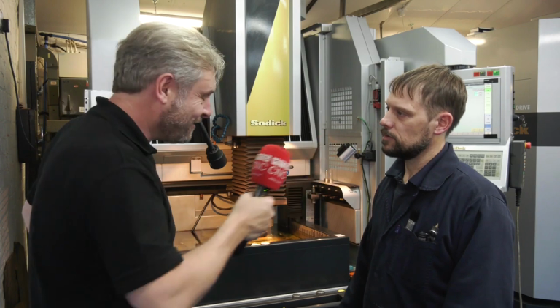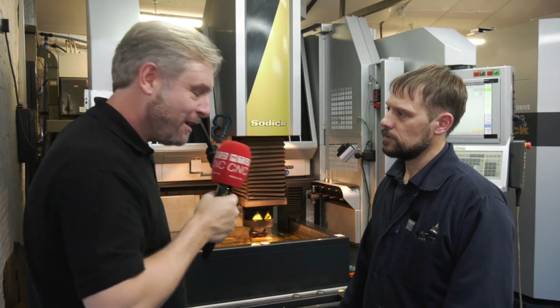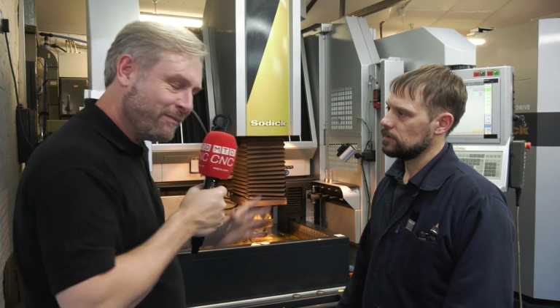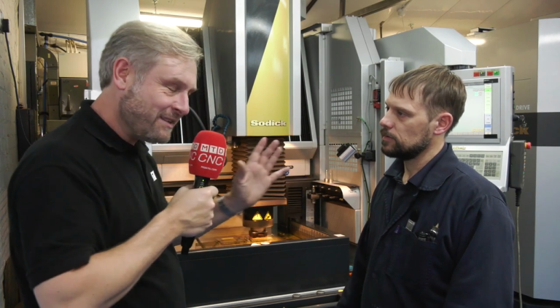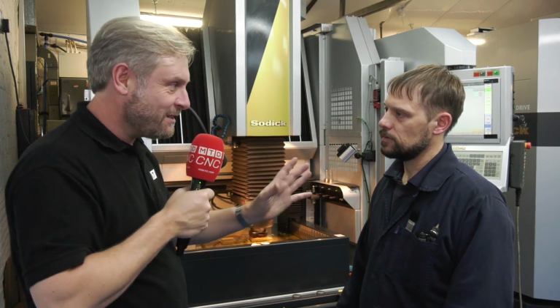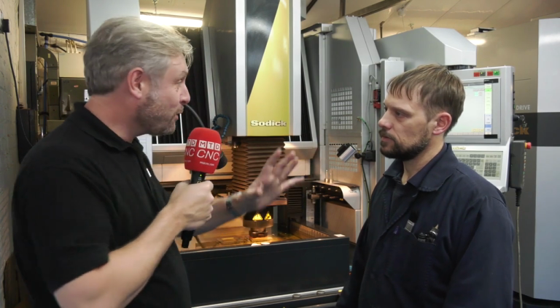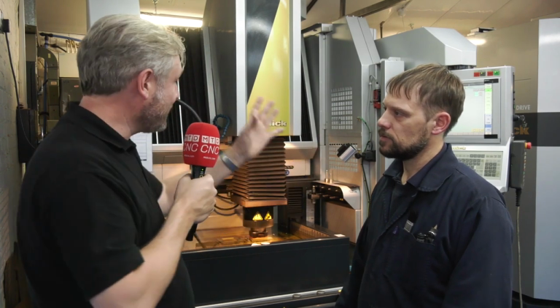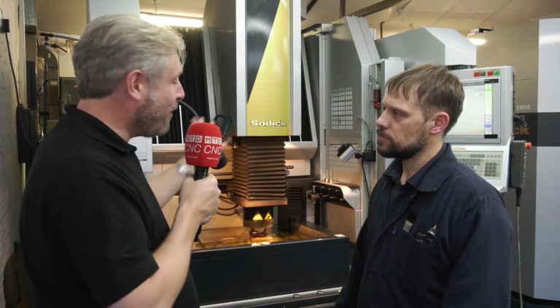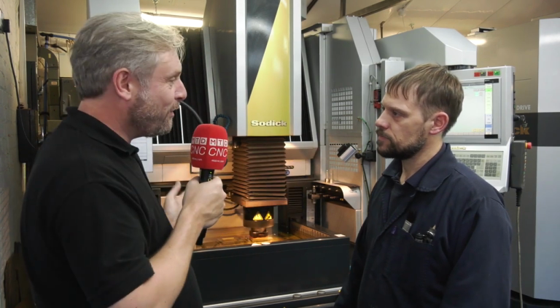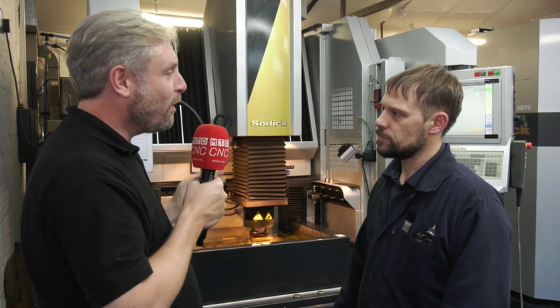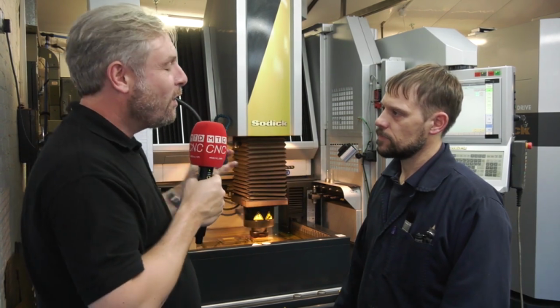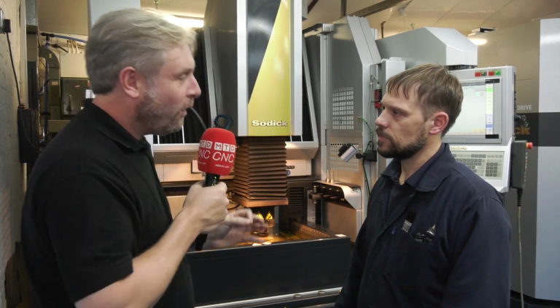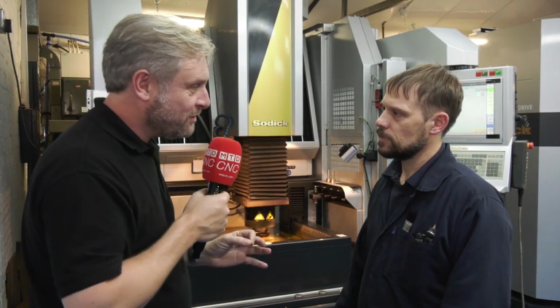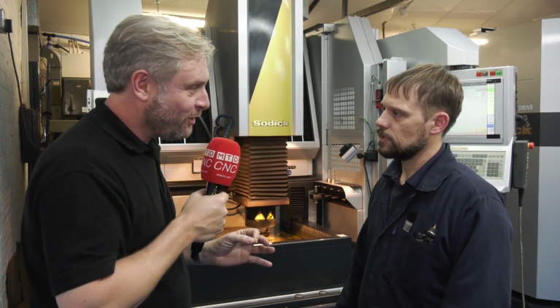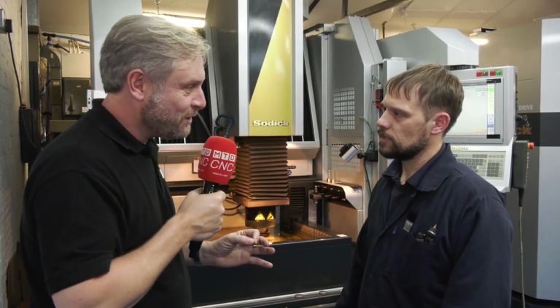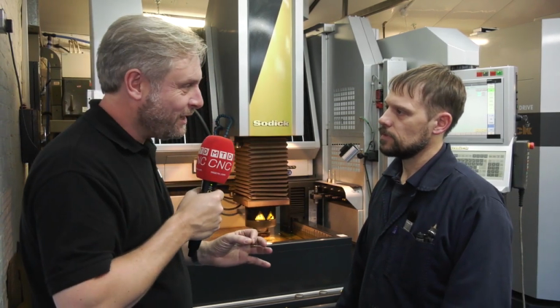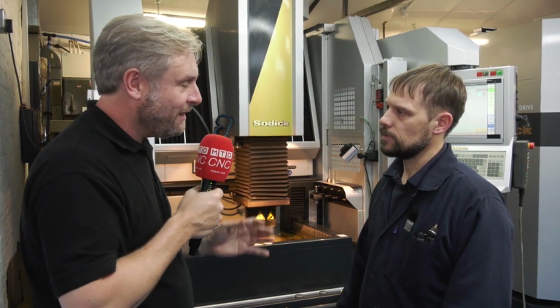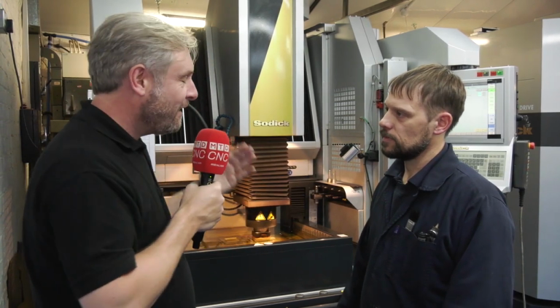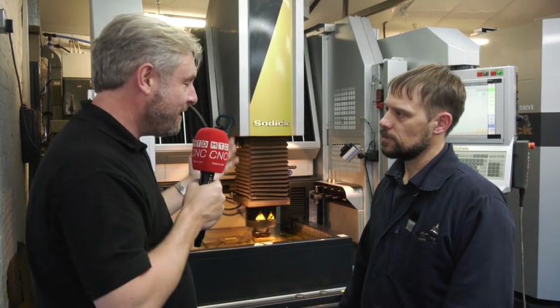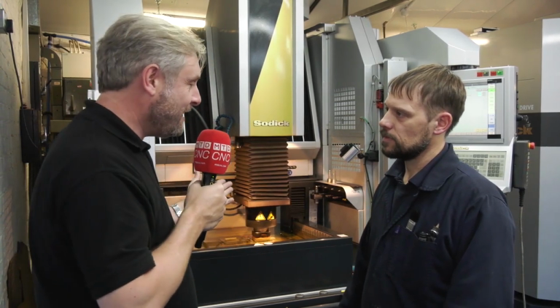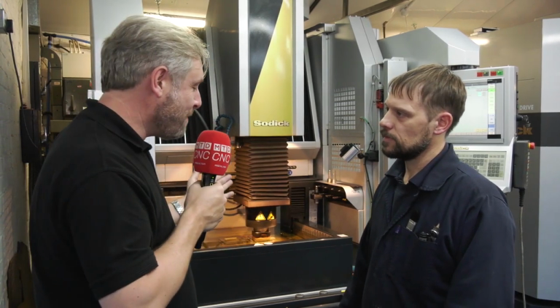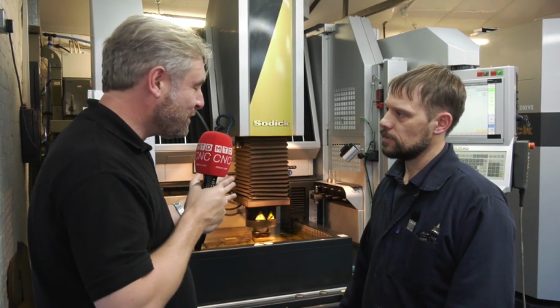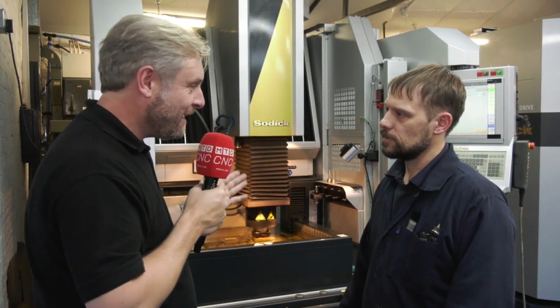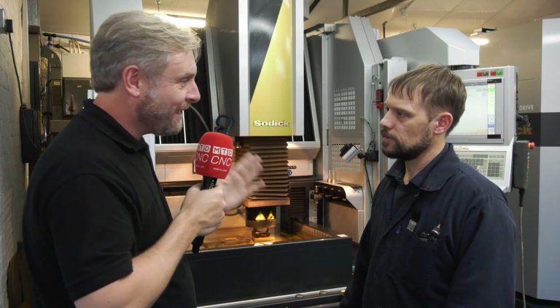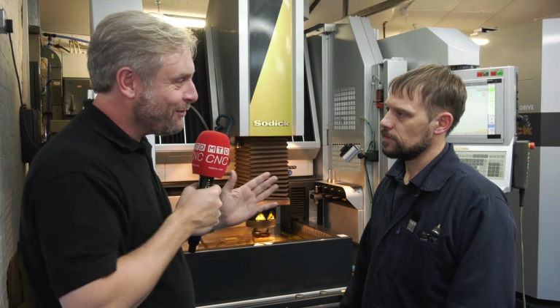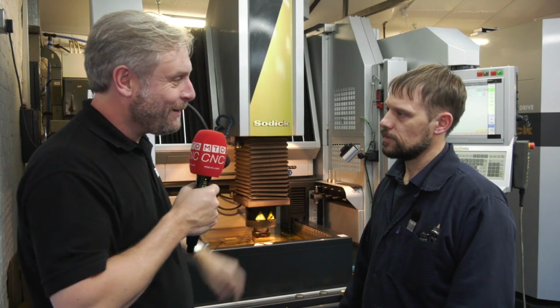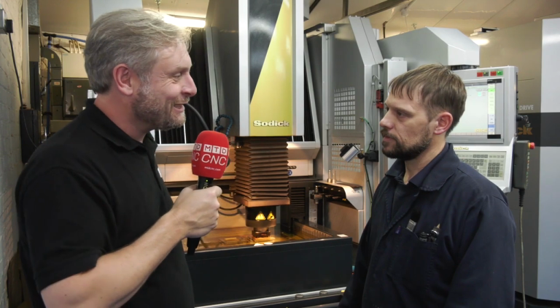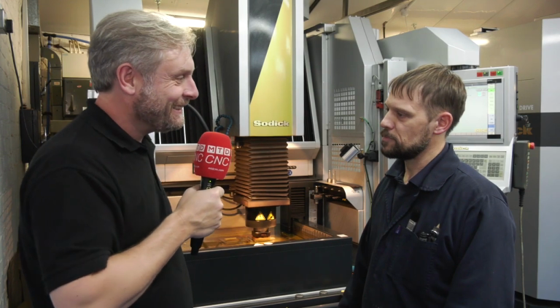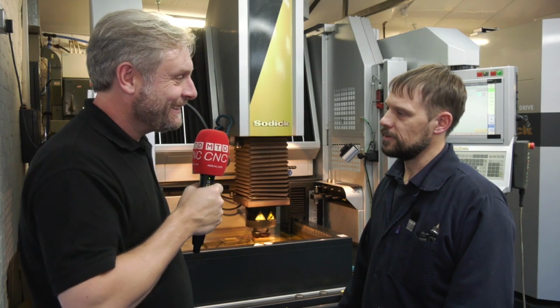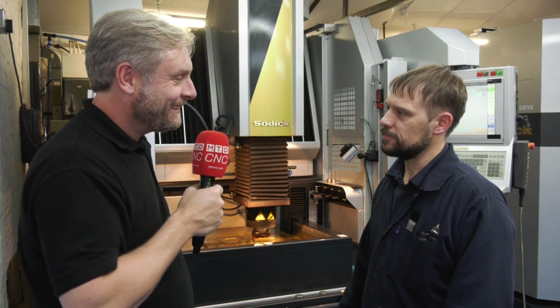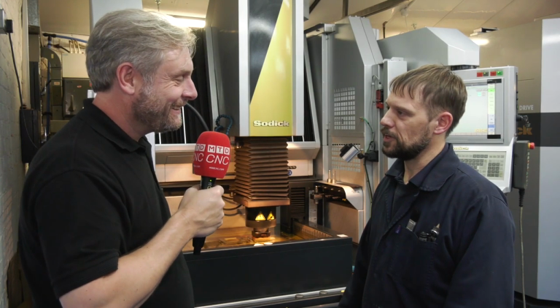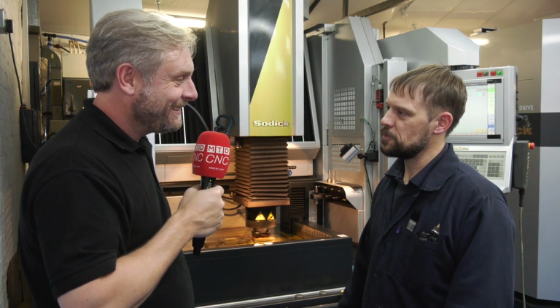That's a quick overview of this Sodic EDM machine. Thank you very much.